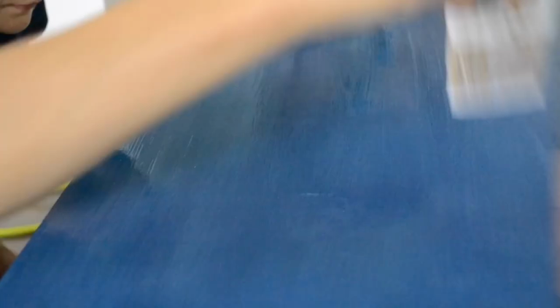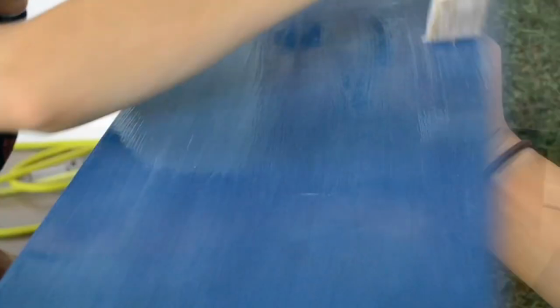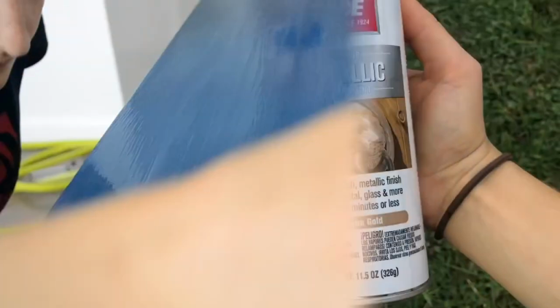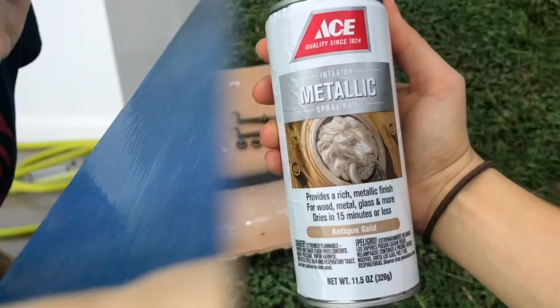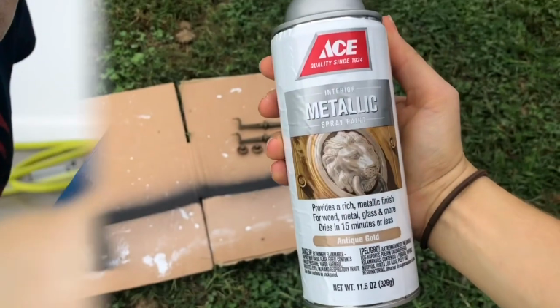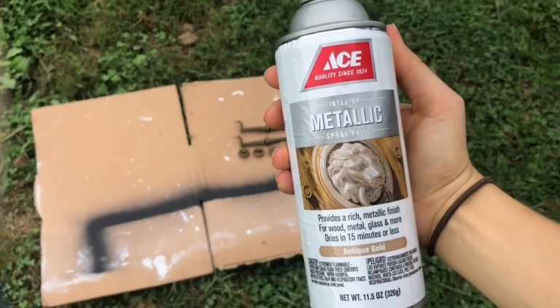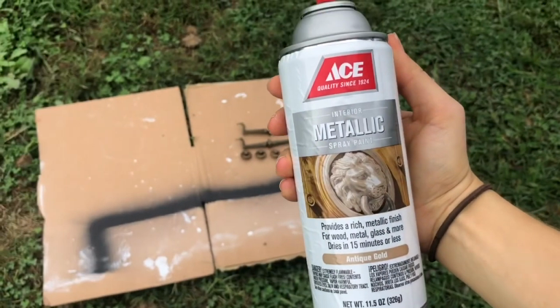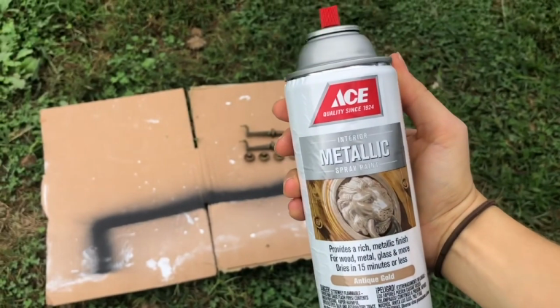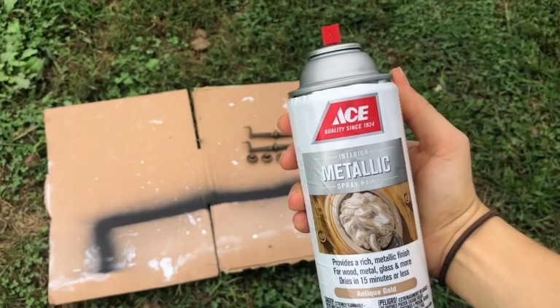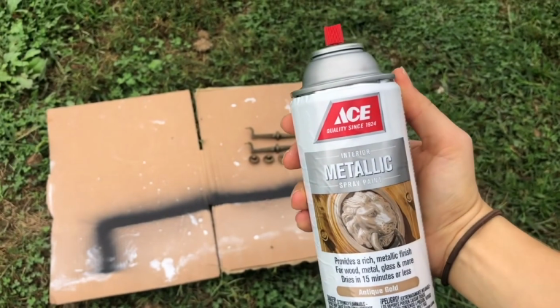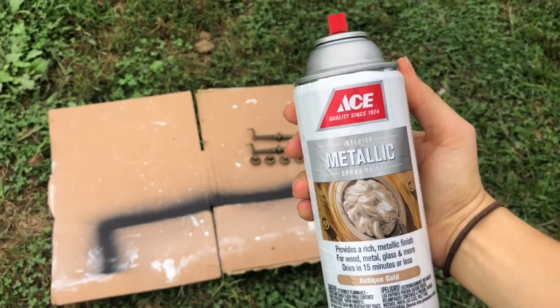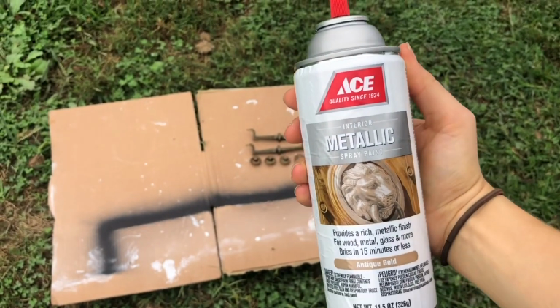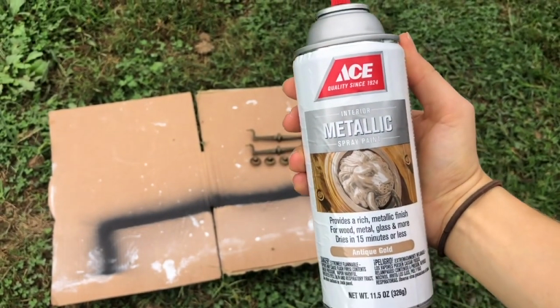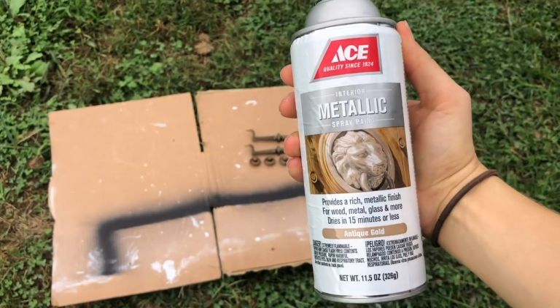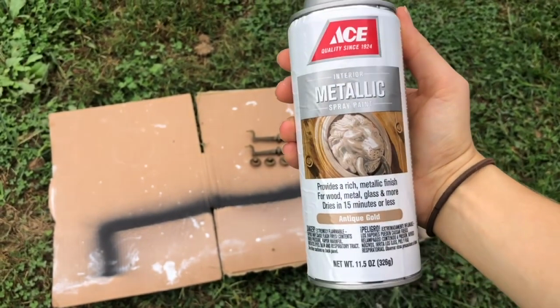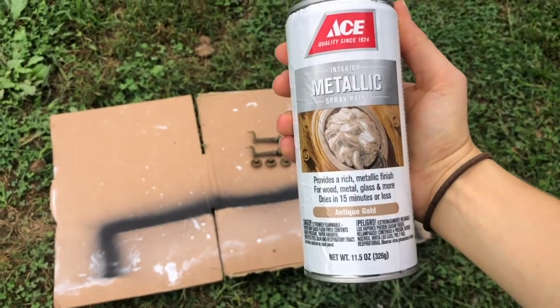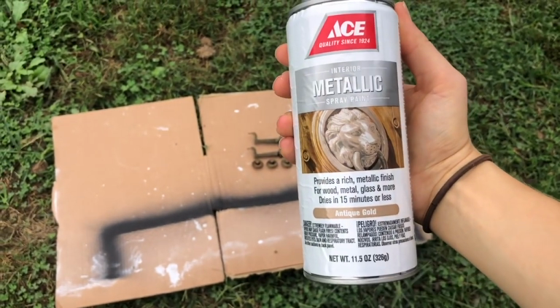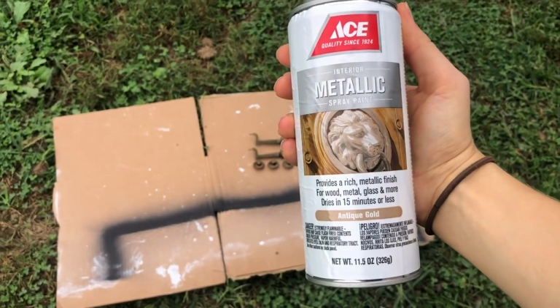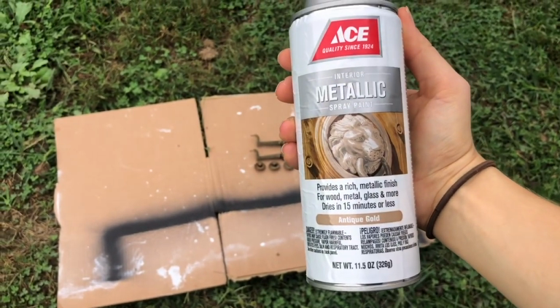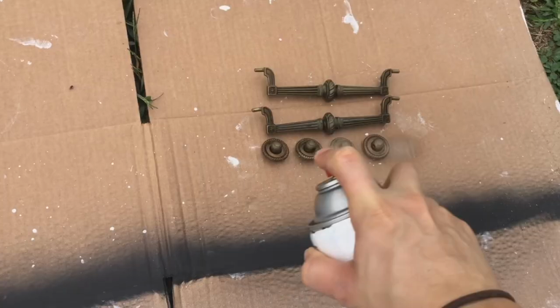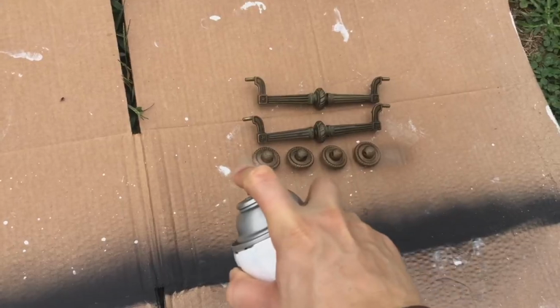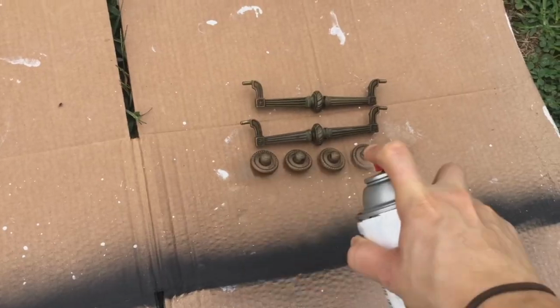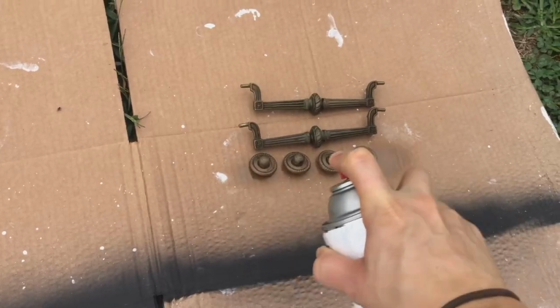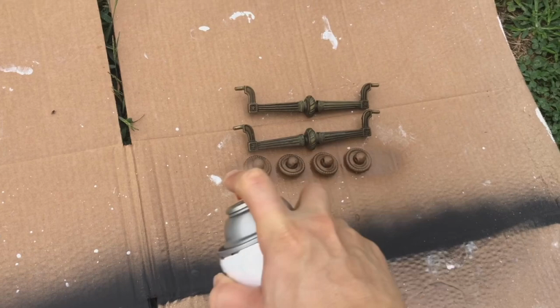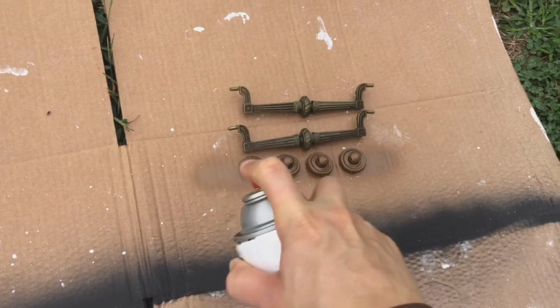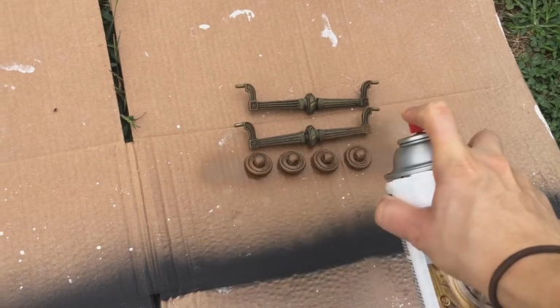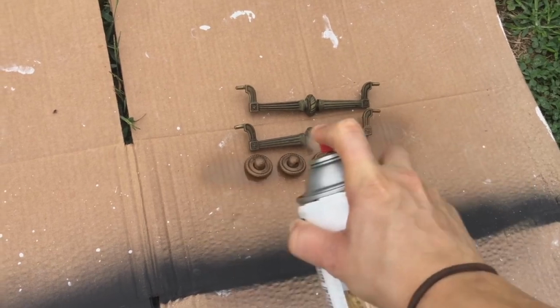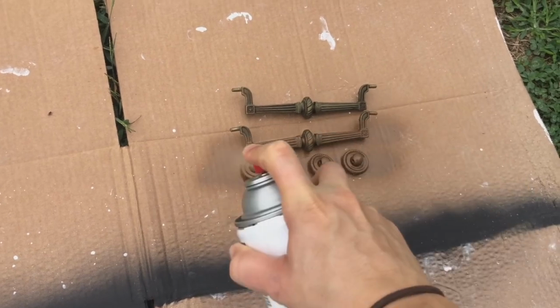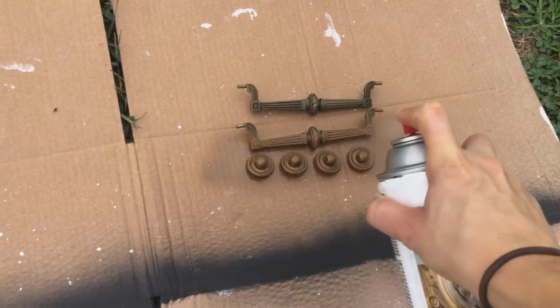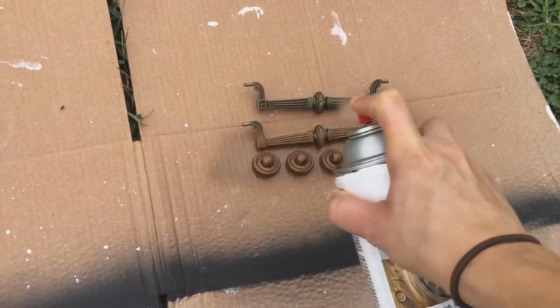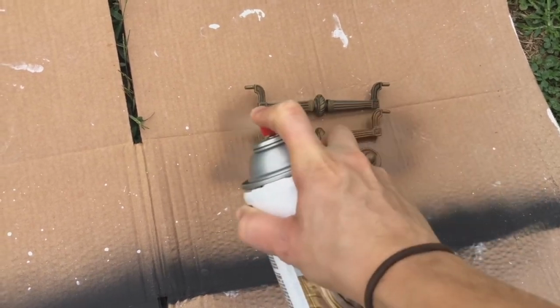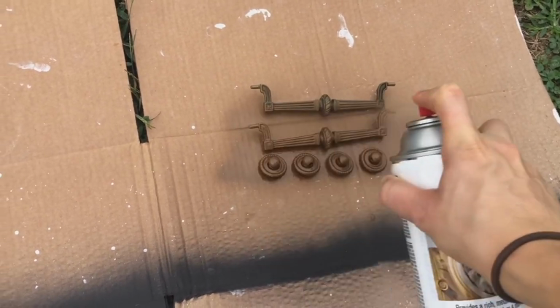After cleaning up the old hardware, I spray painted them using this Metallic gold spray paint.